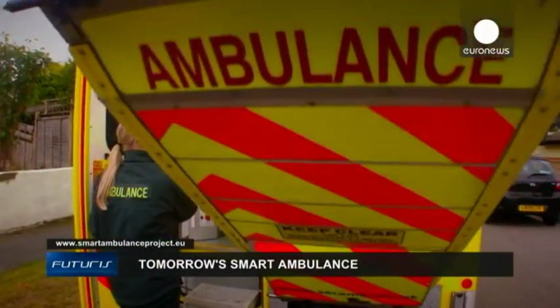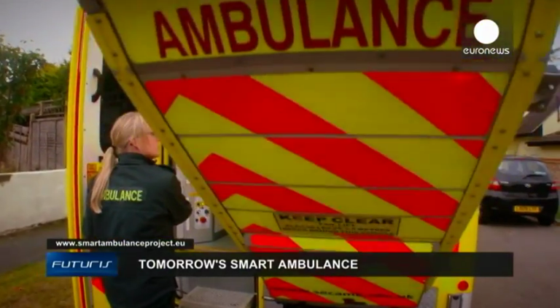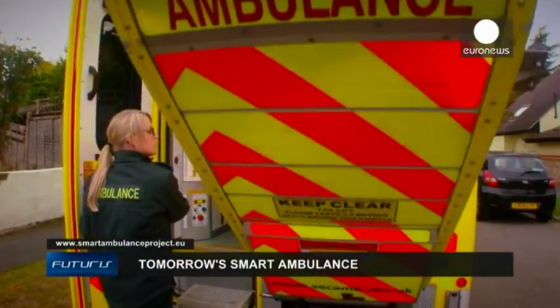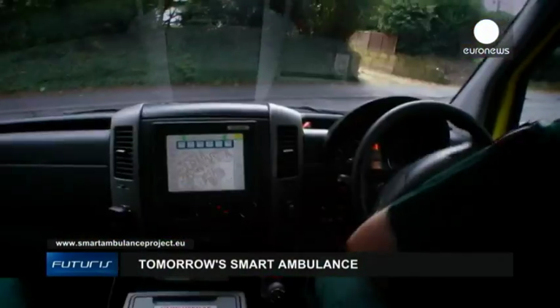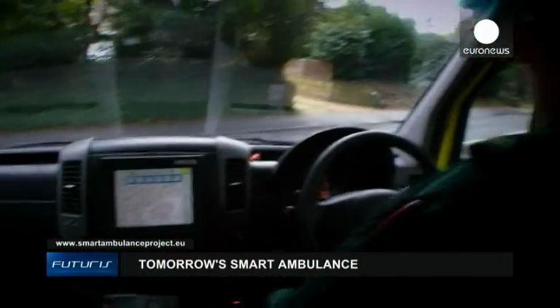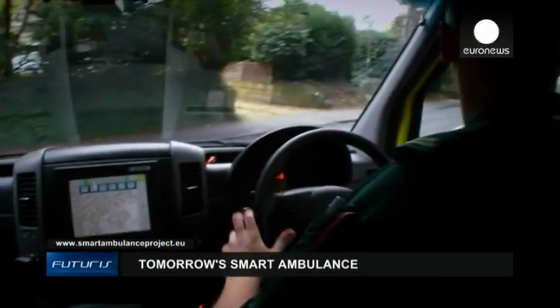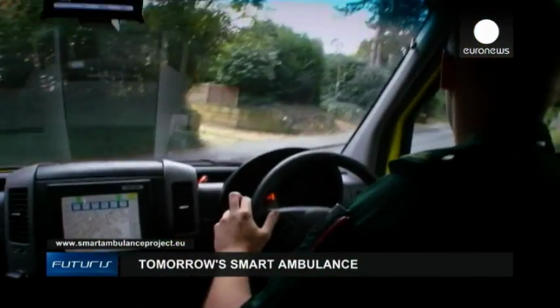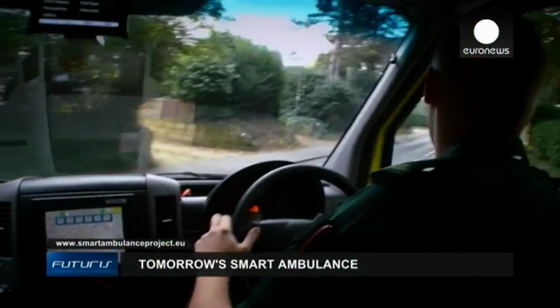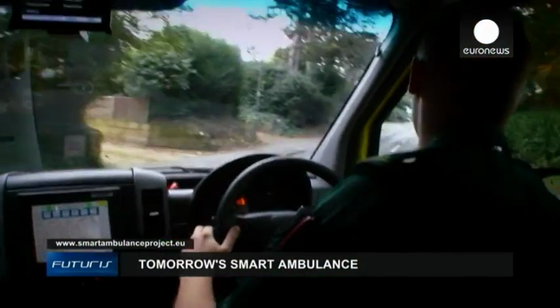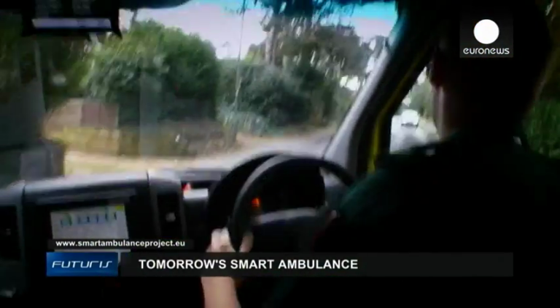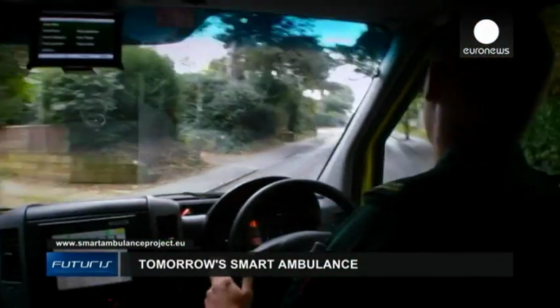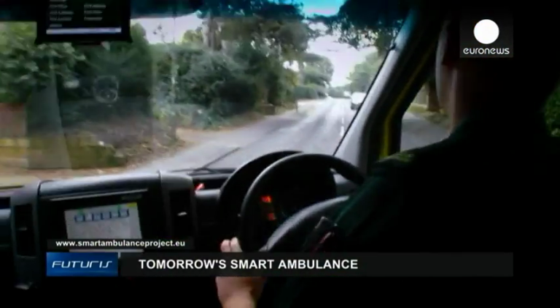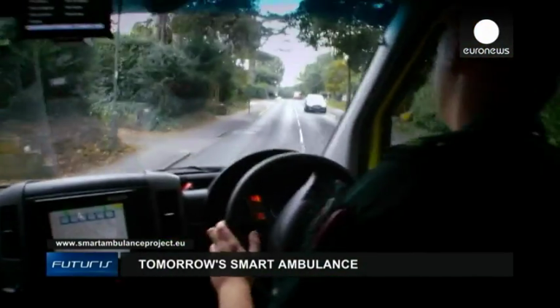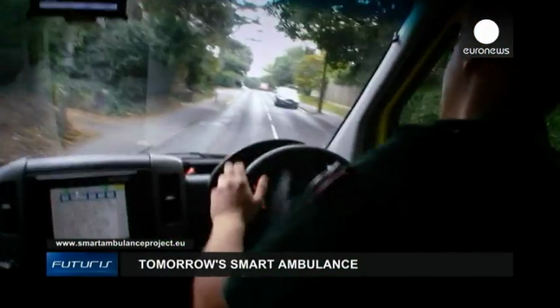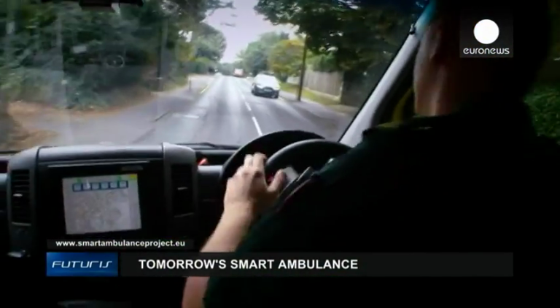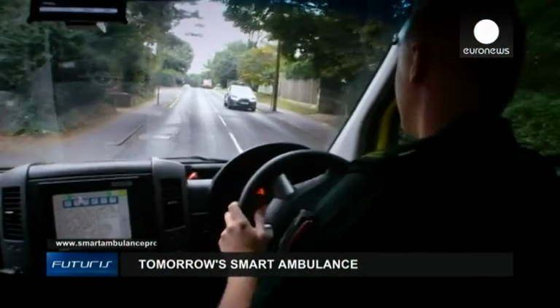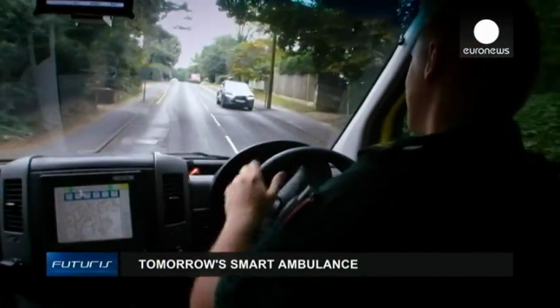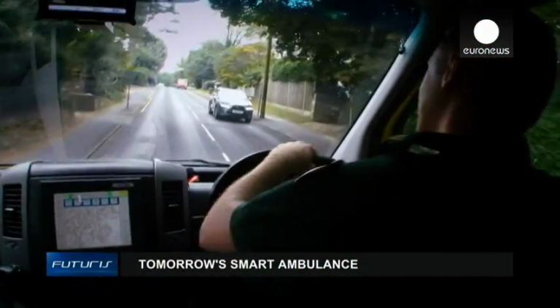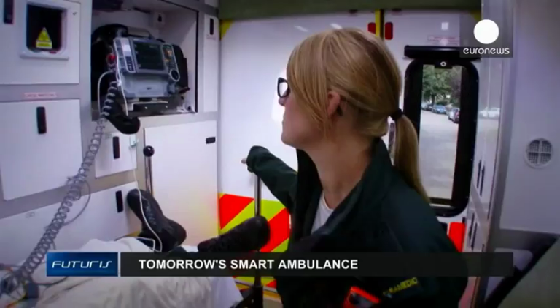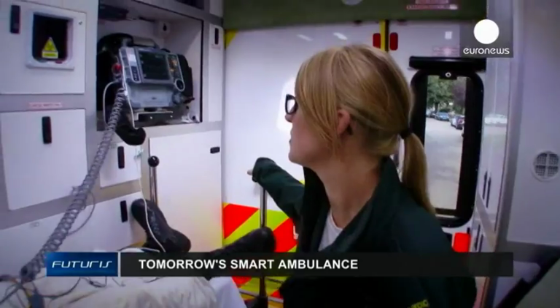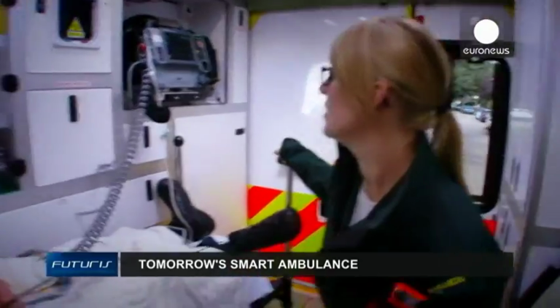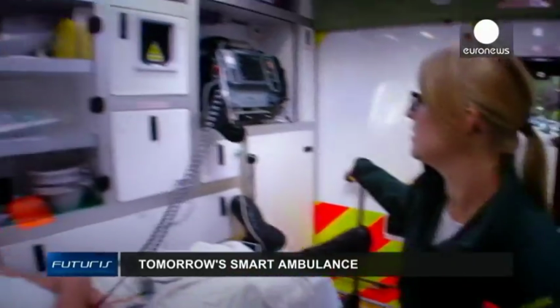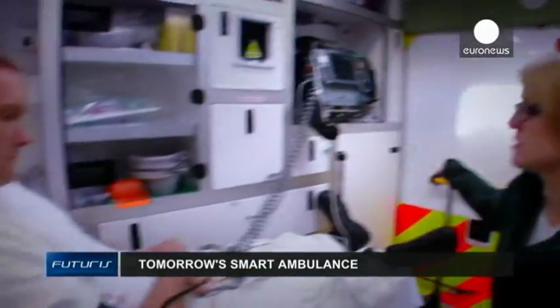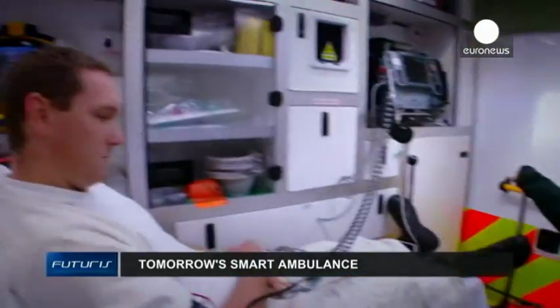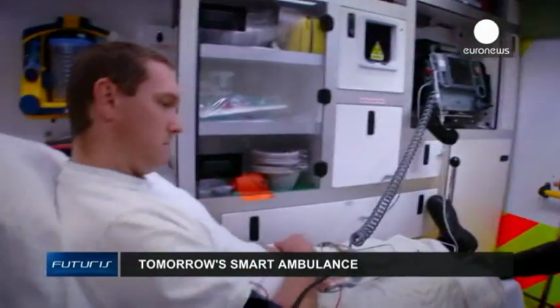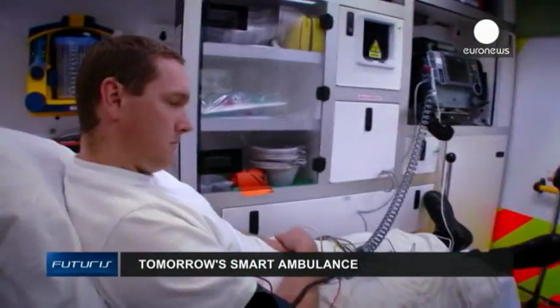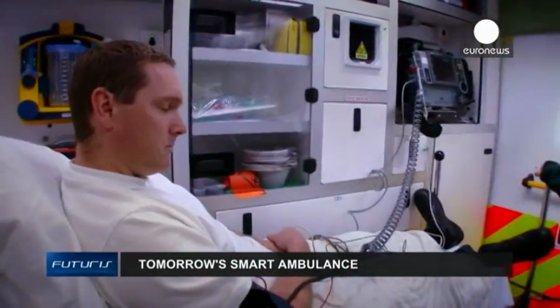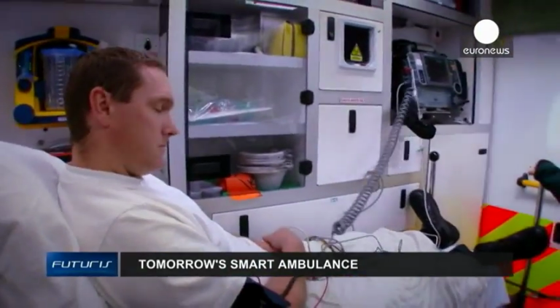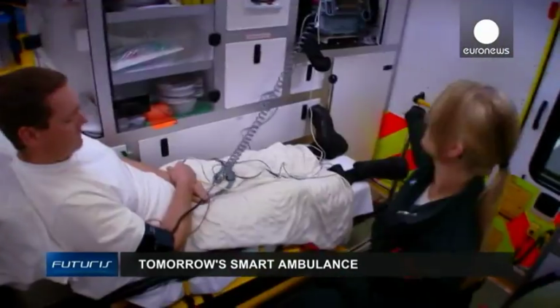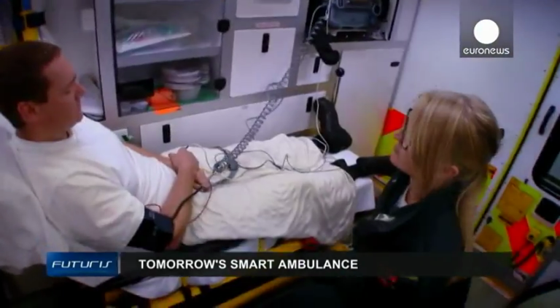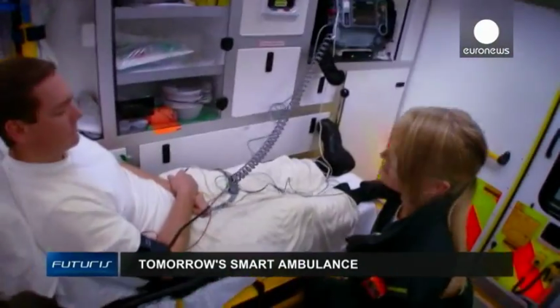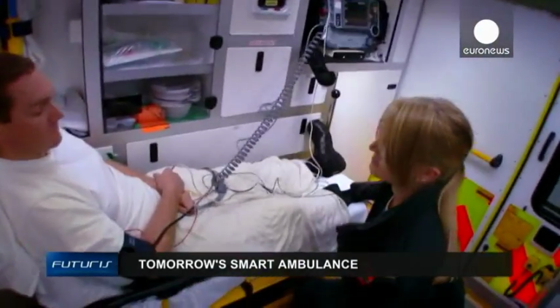Let's hope these ambulances will soon be offering a higher standard of potentially life-saving emergency treatment in many EU countries.